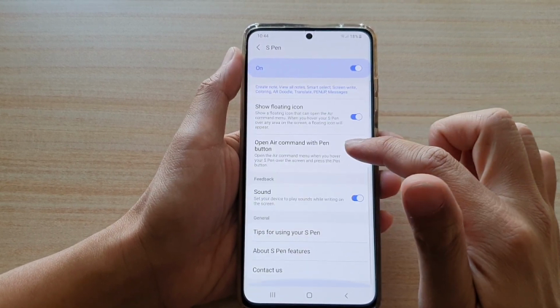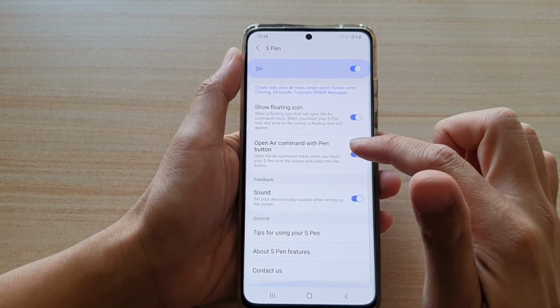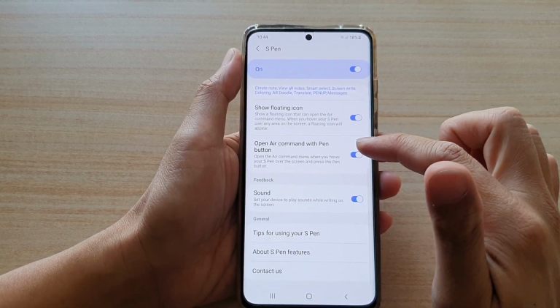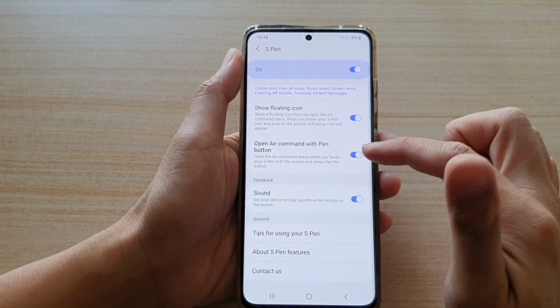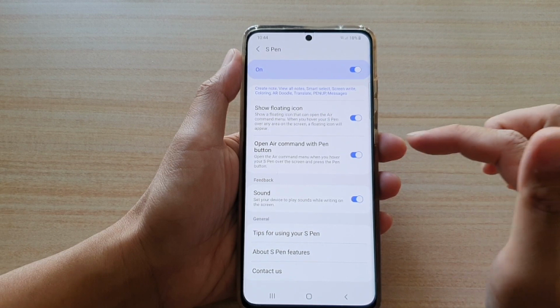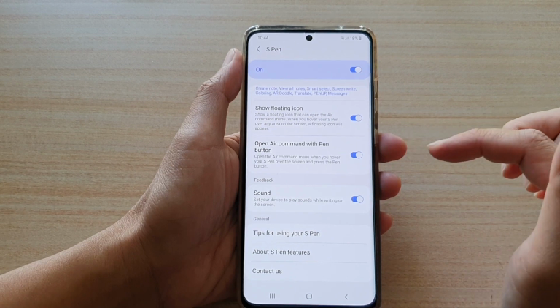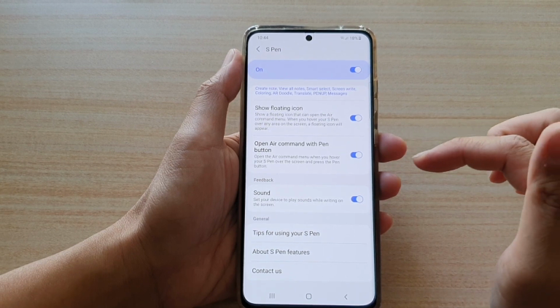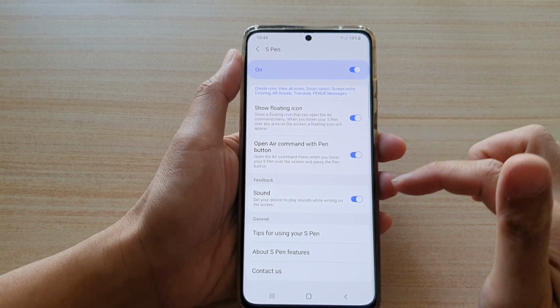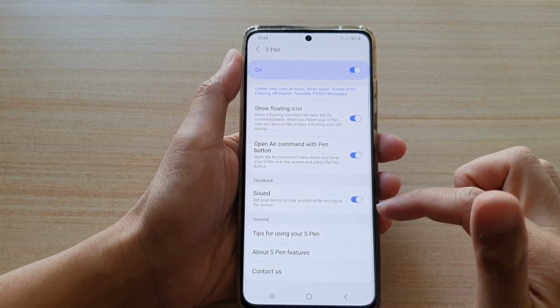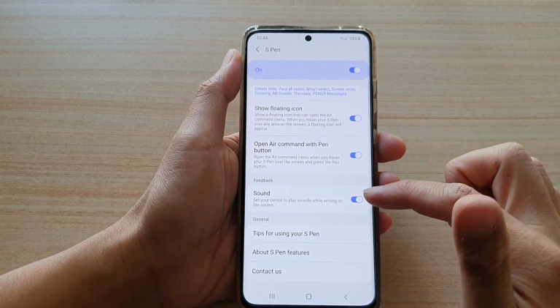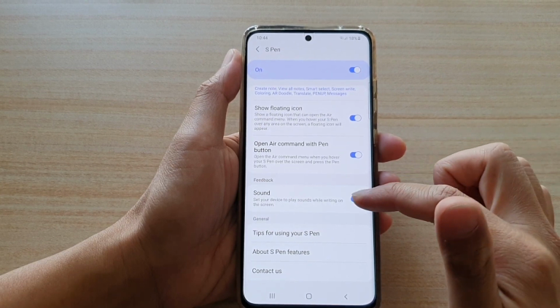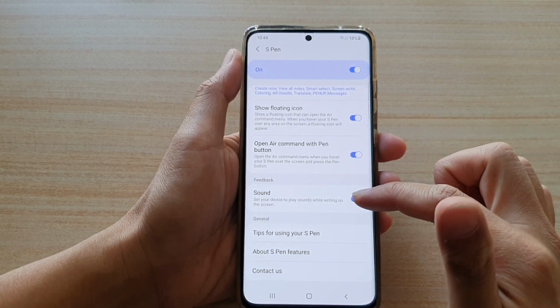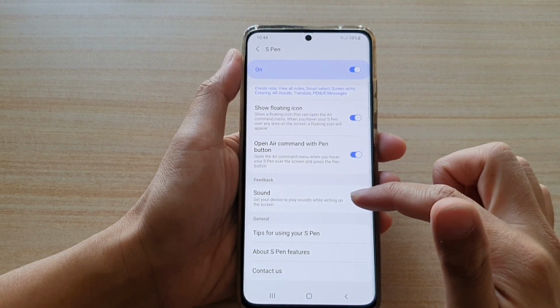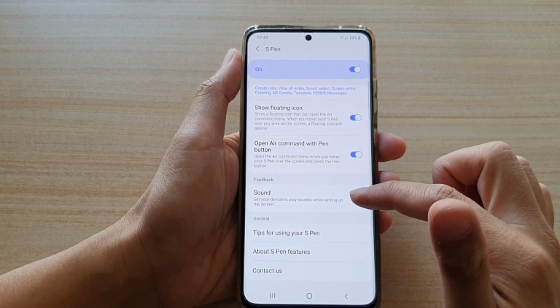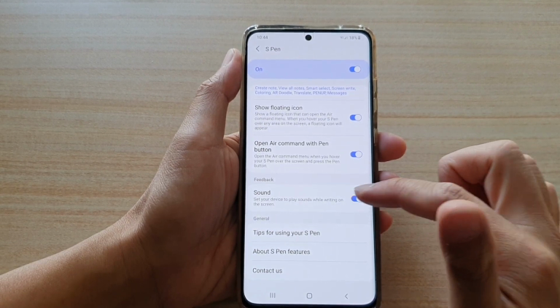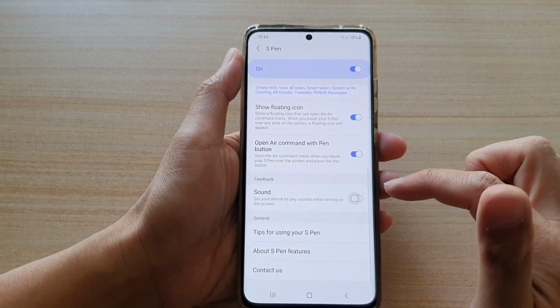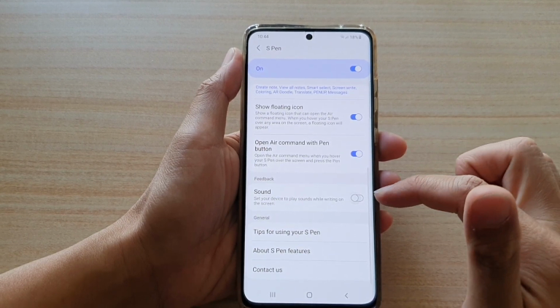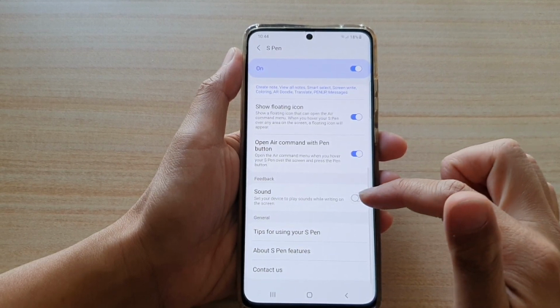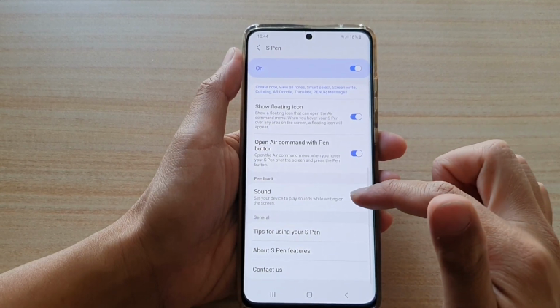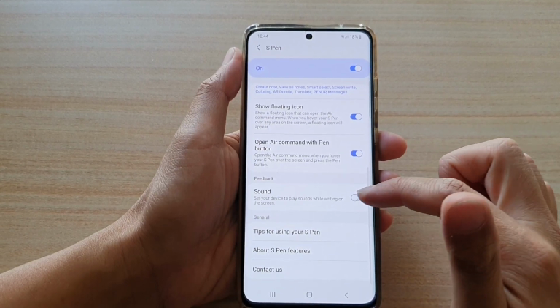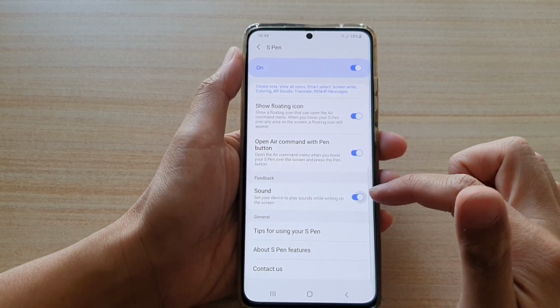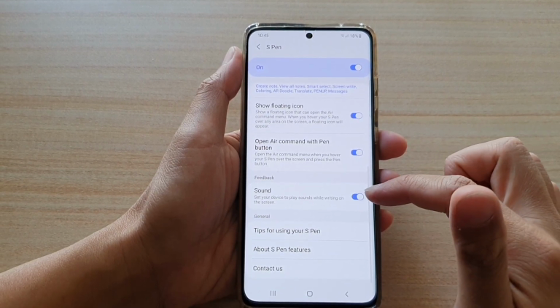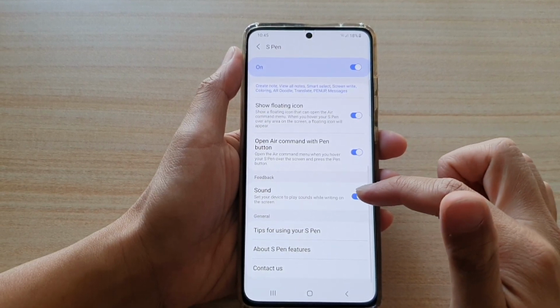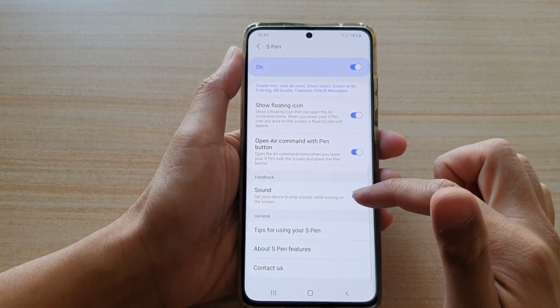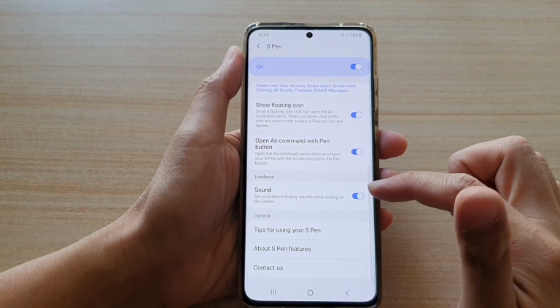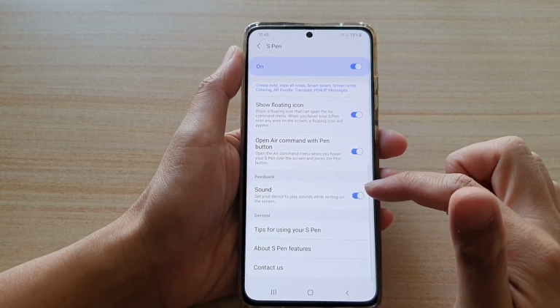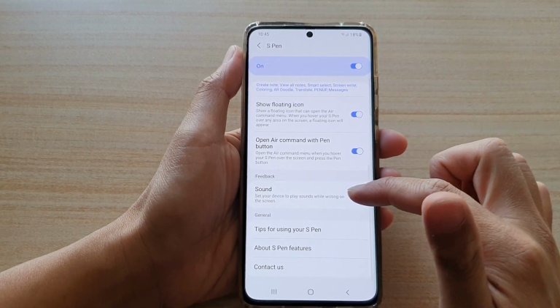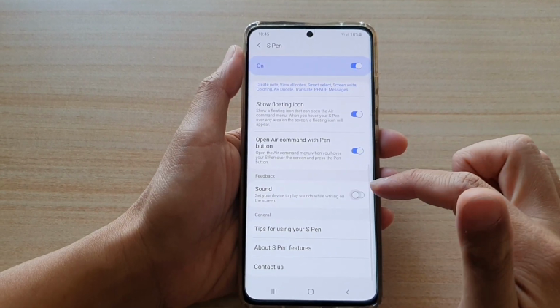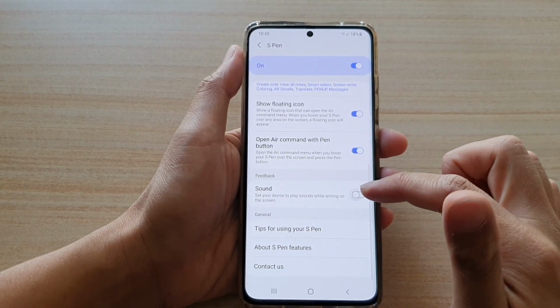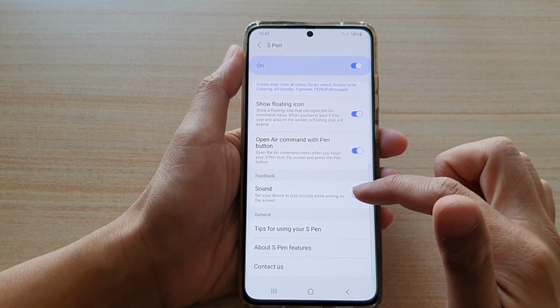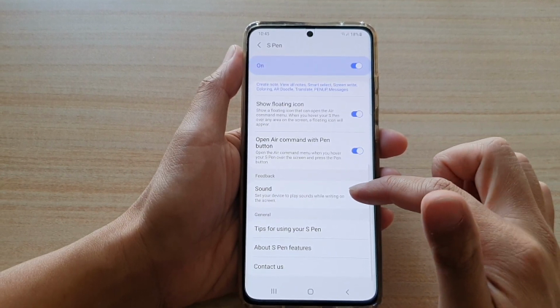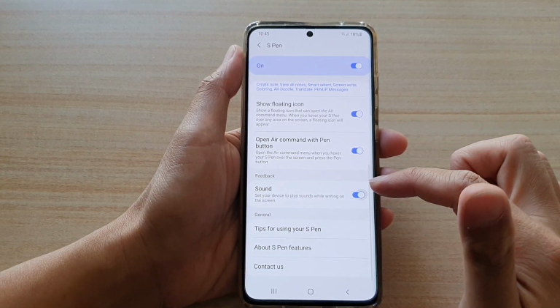Then swipe down and tap on Sound. Tap on the sound to switch it on or off.